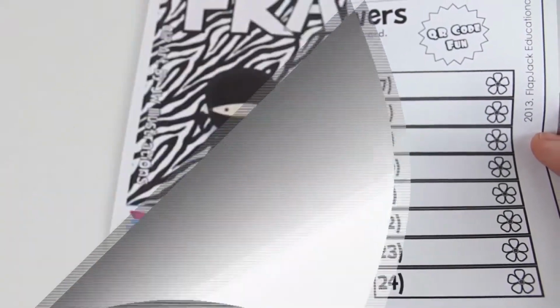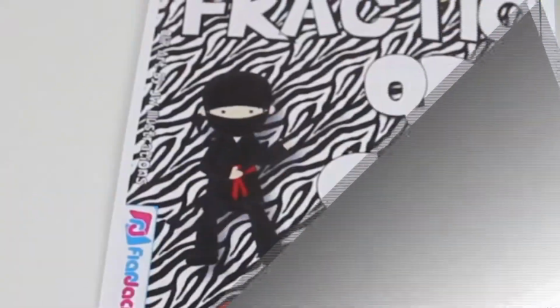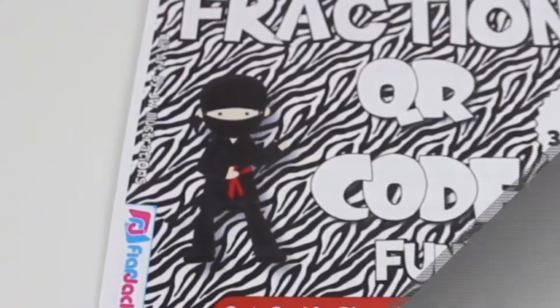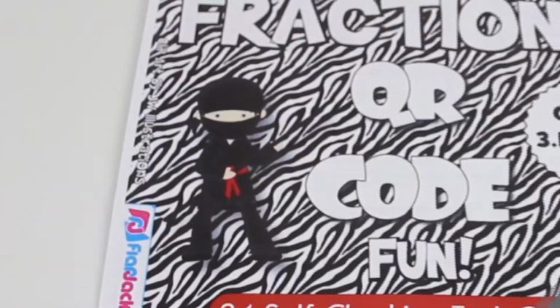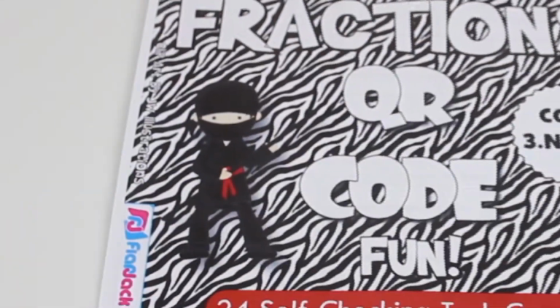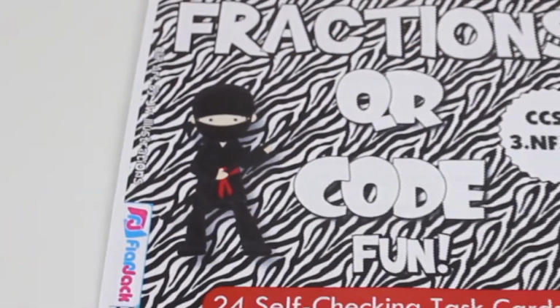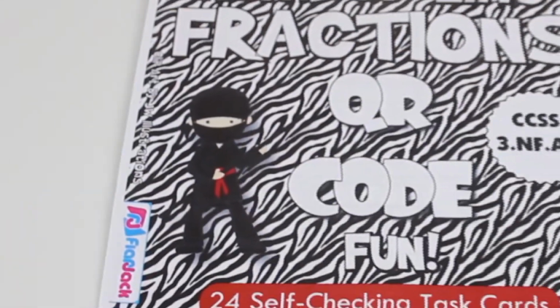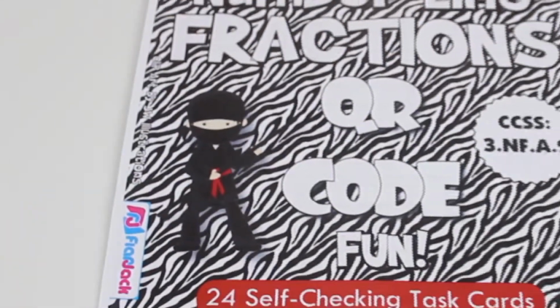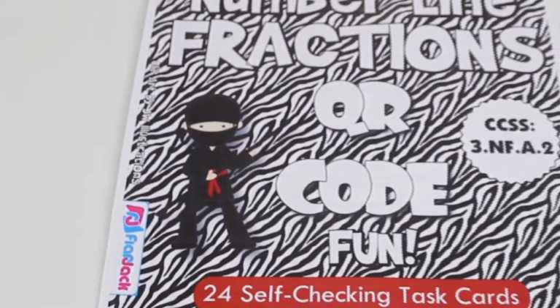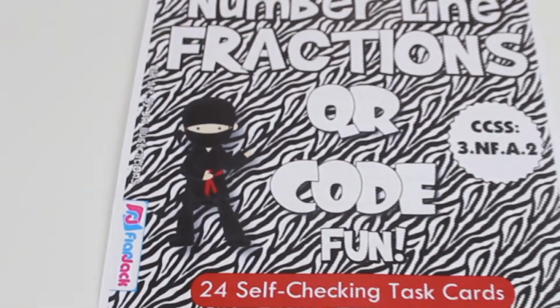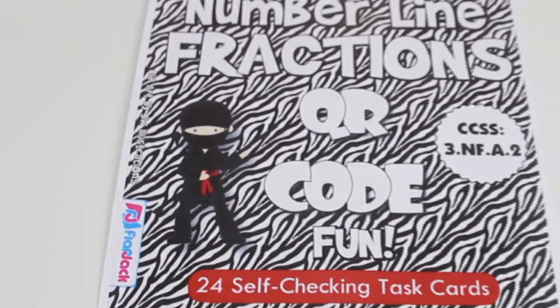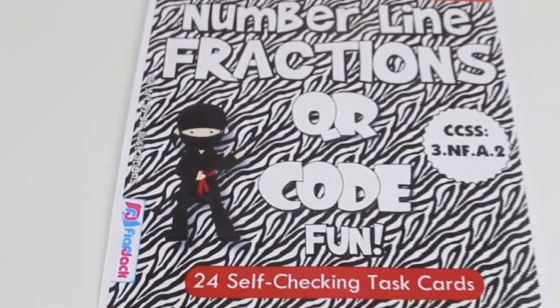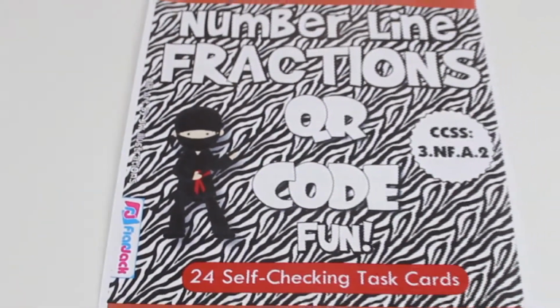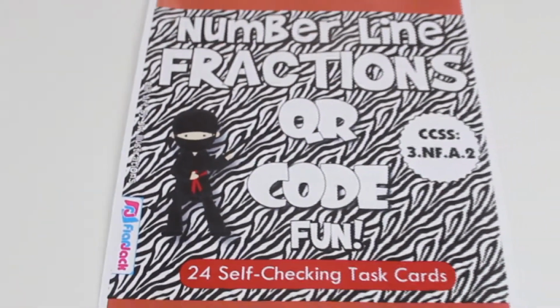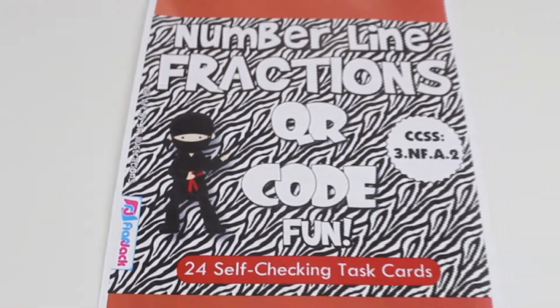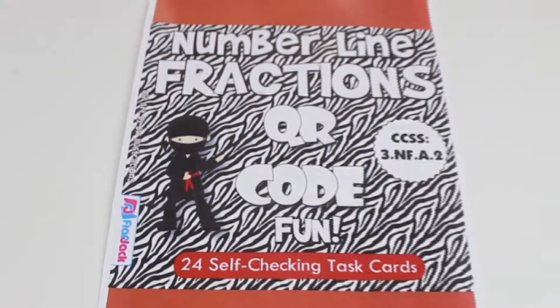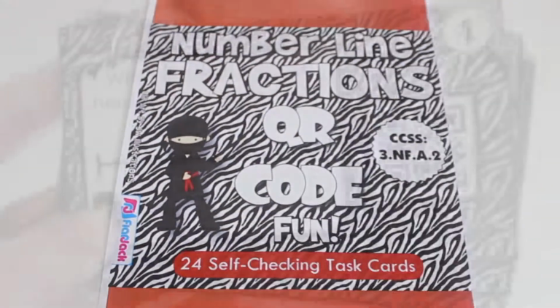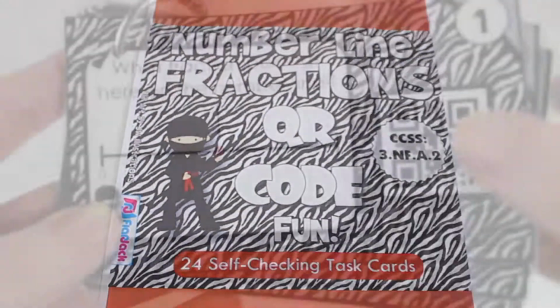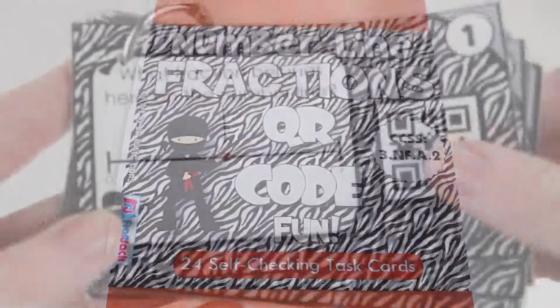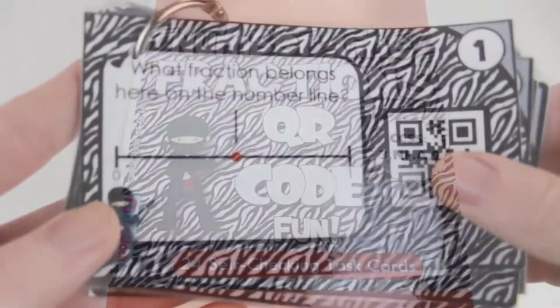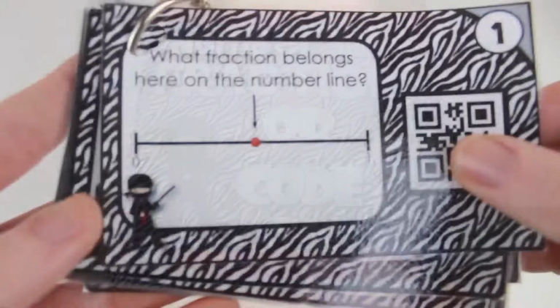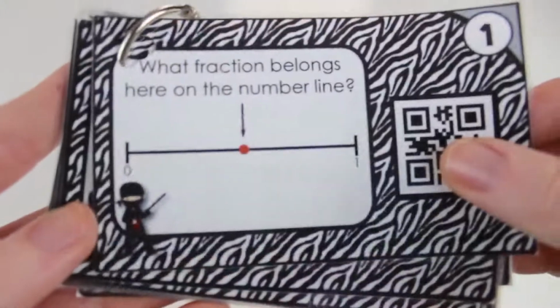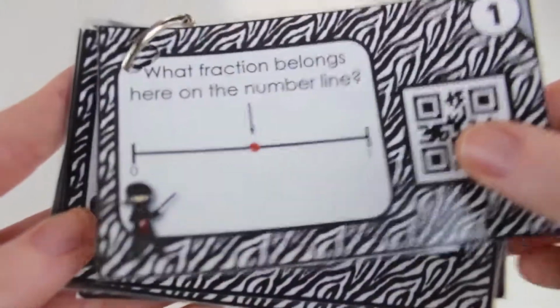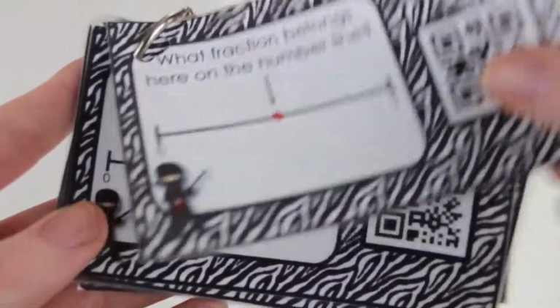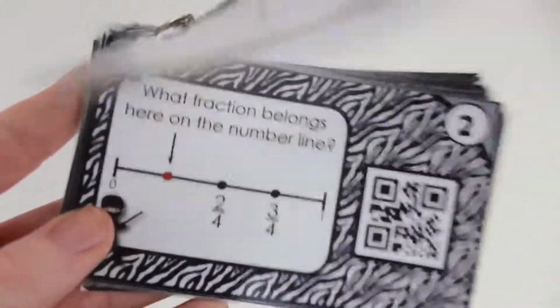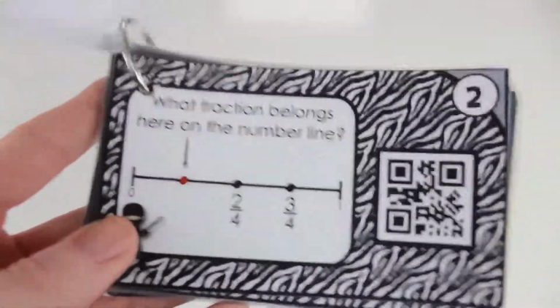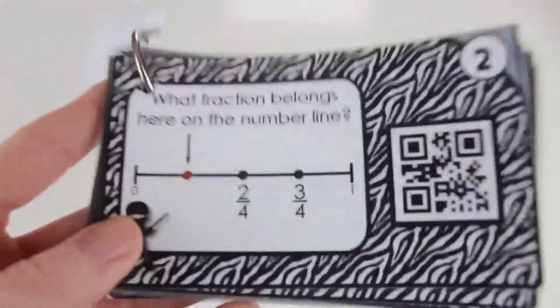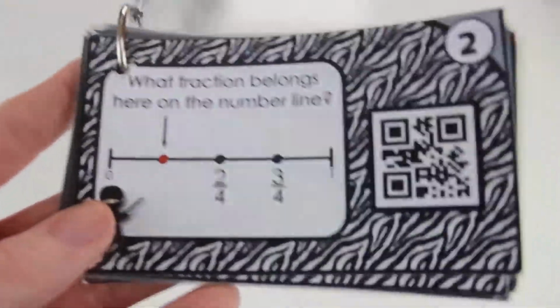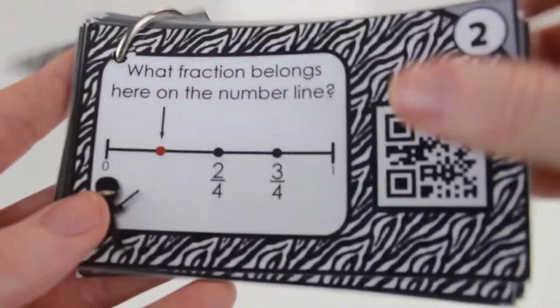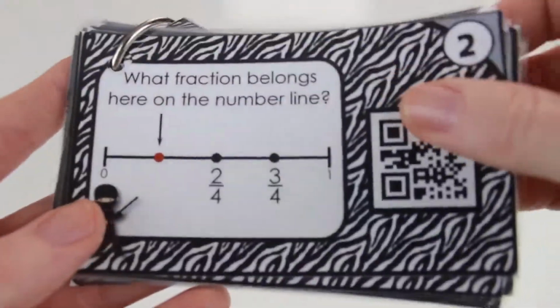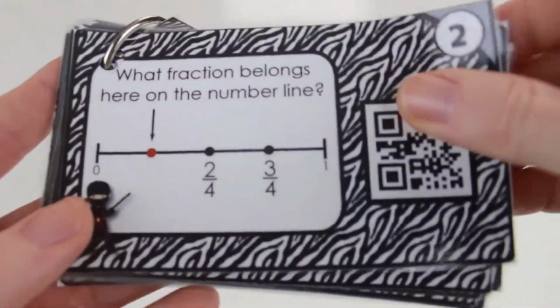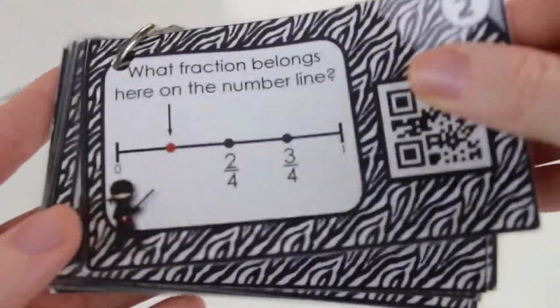Number line fractions. This is a third grade standard that is great to revisit in fourth grade too.